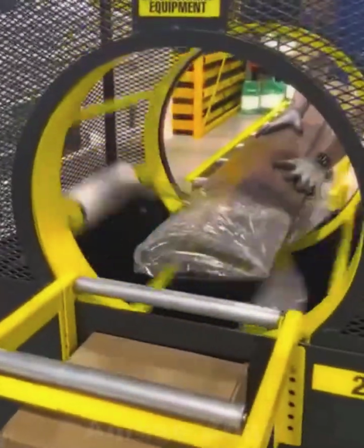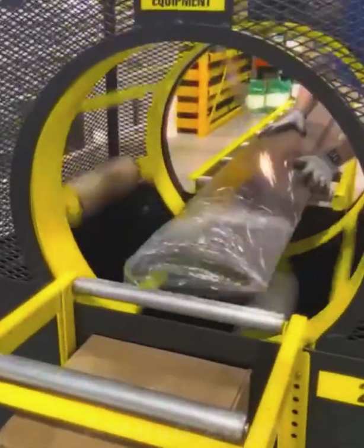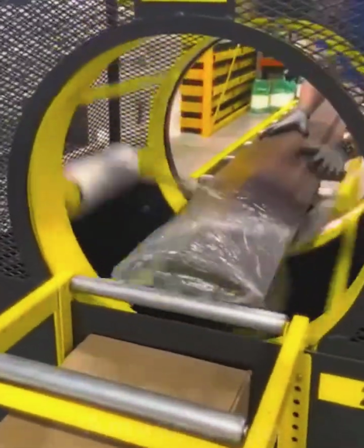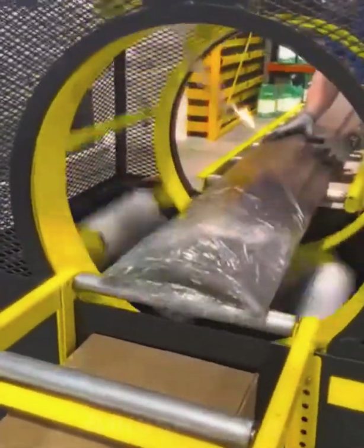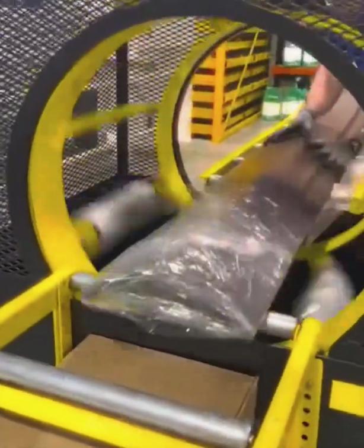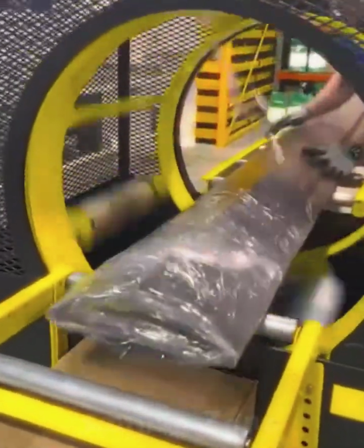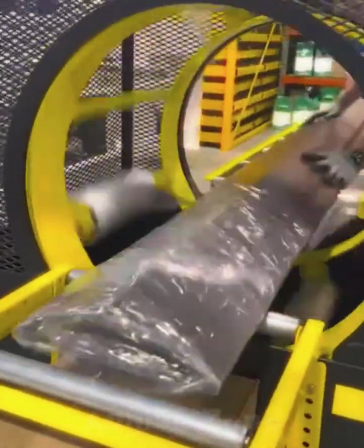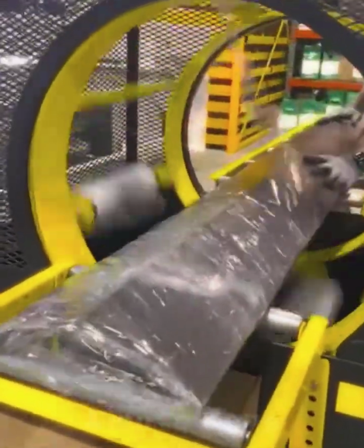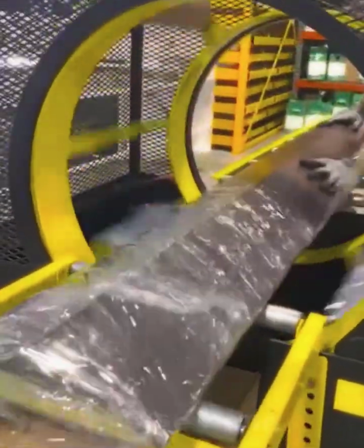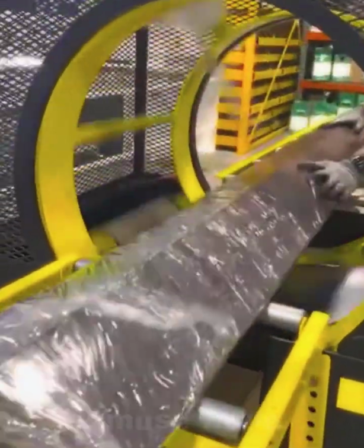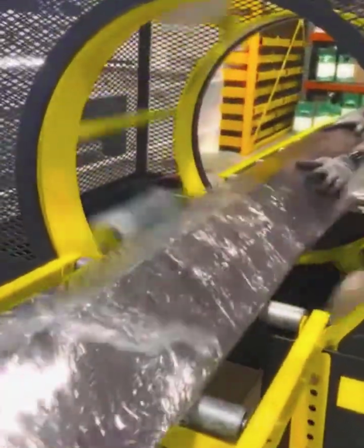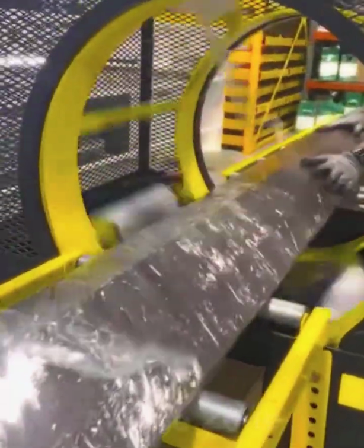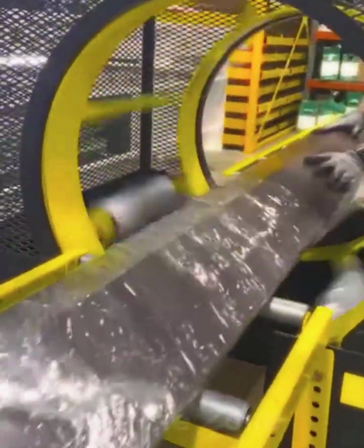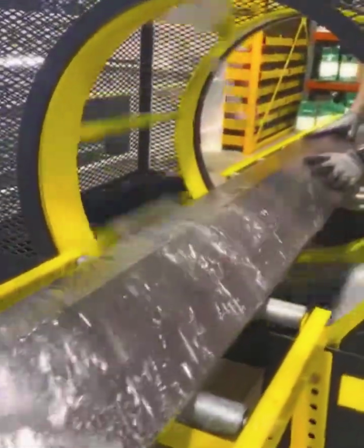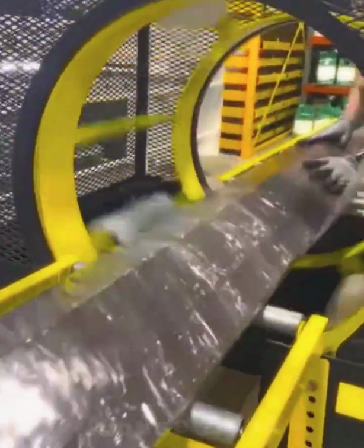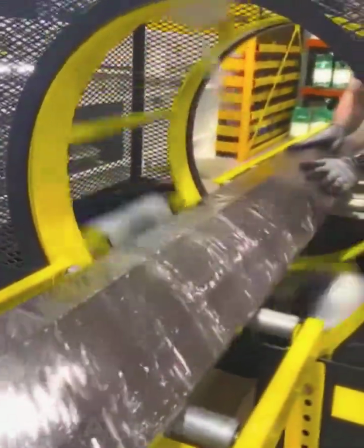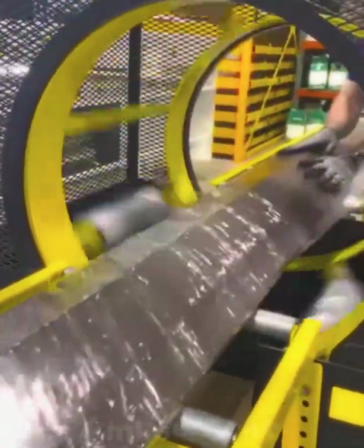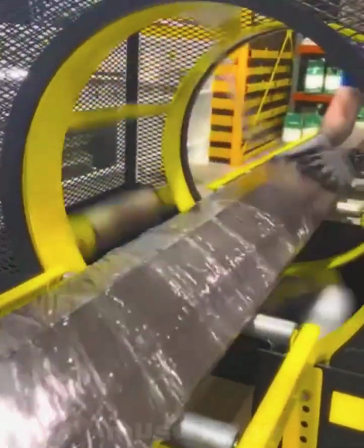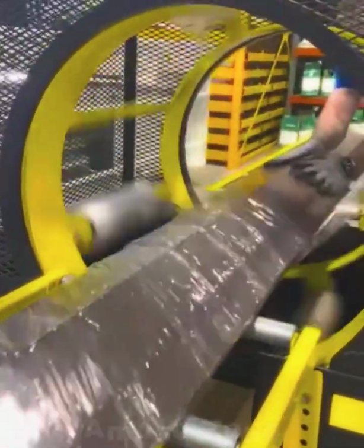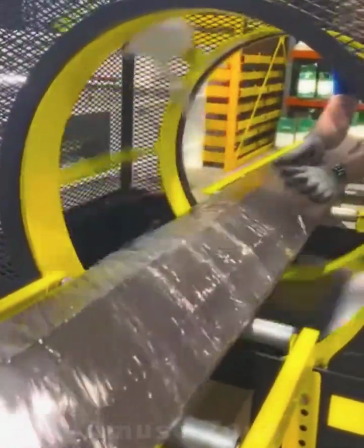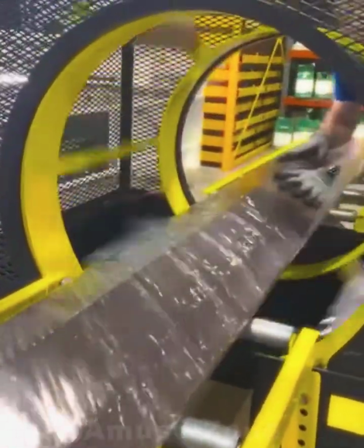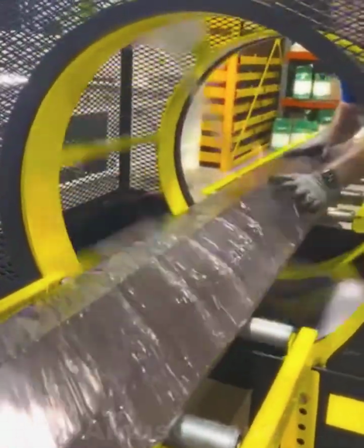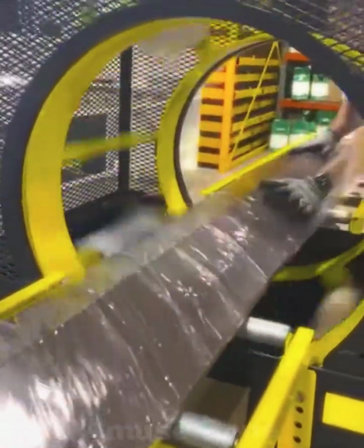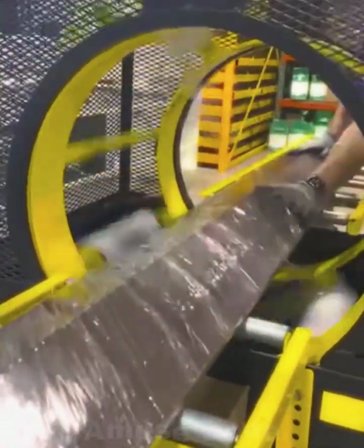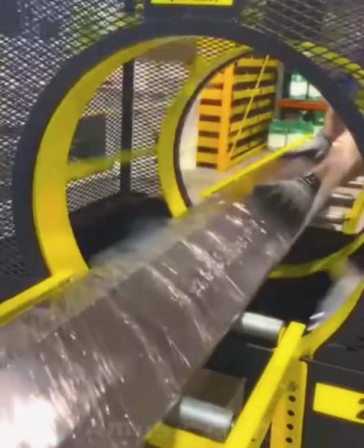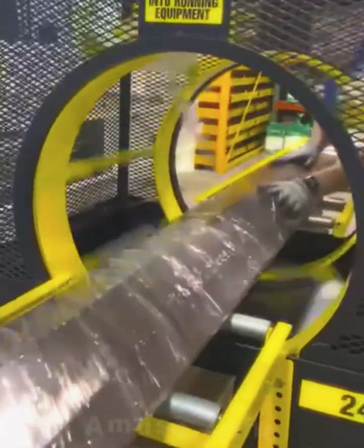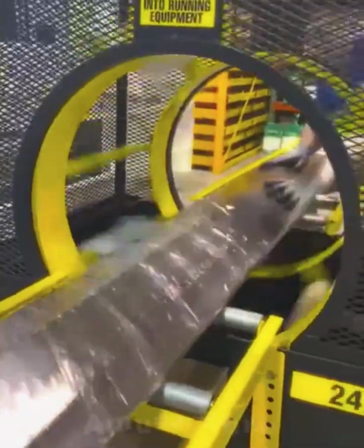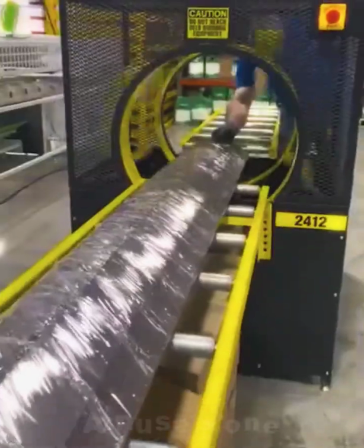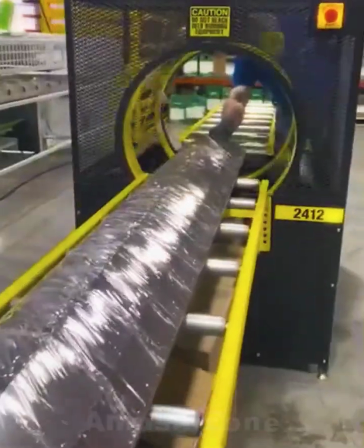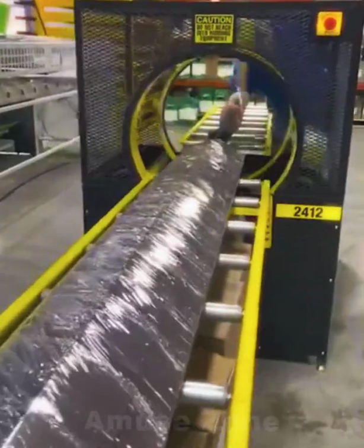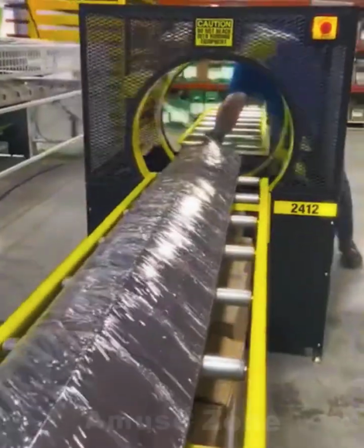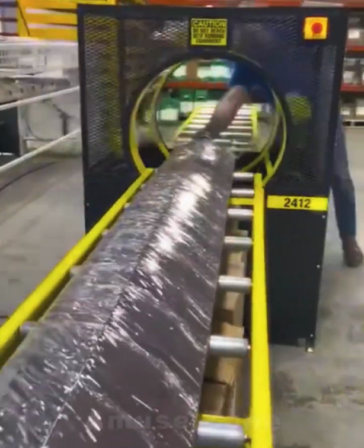With such an automatic packer, the whole packaging process is greatly accelerated and reaches a new level.